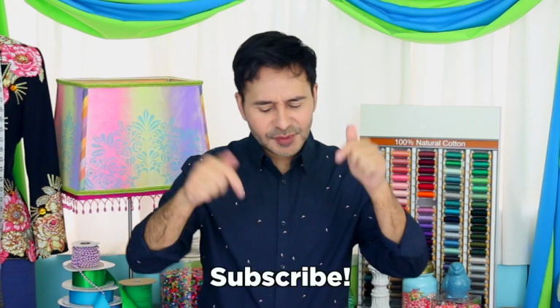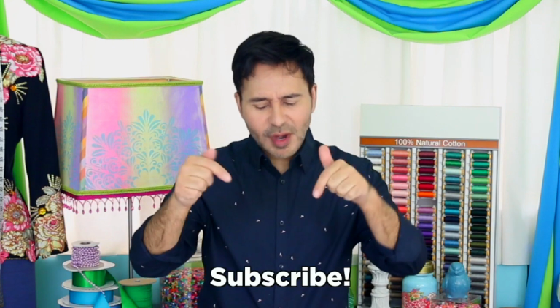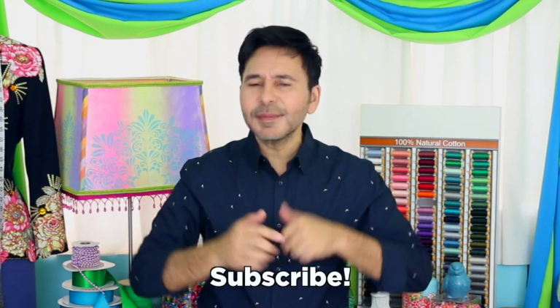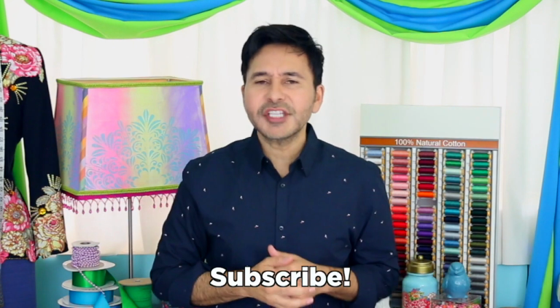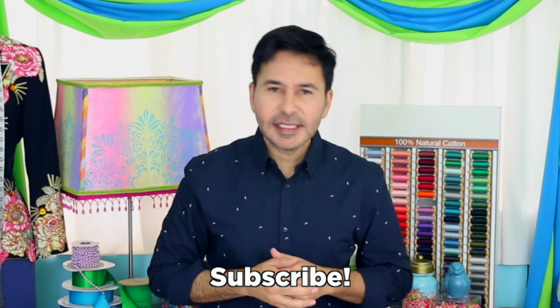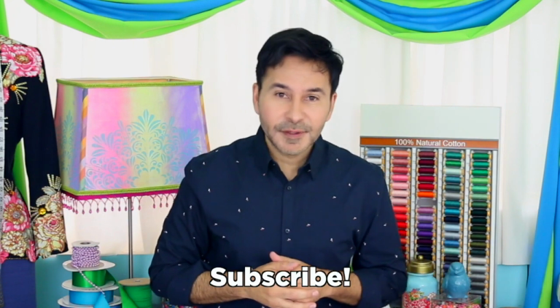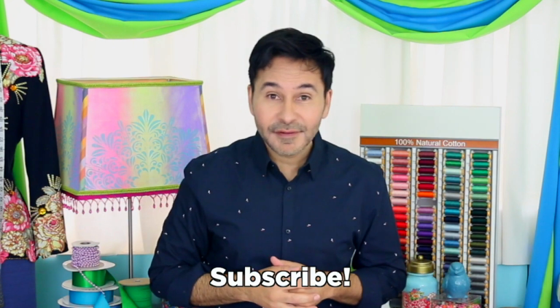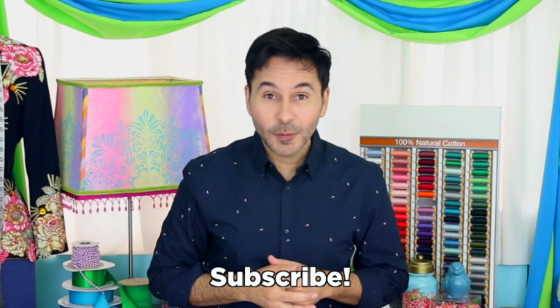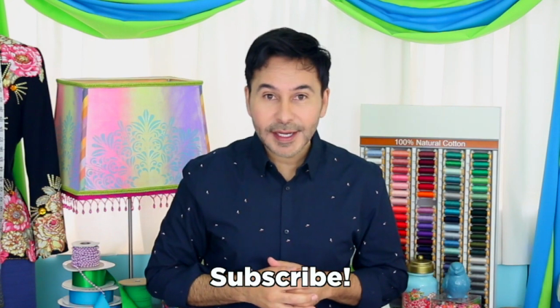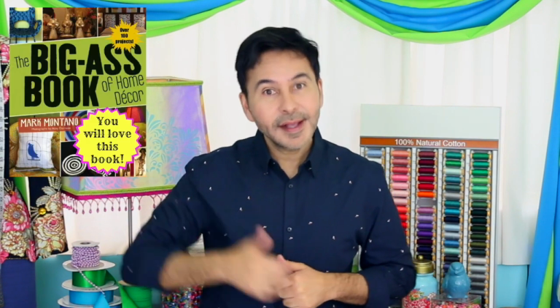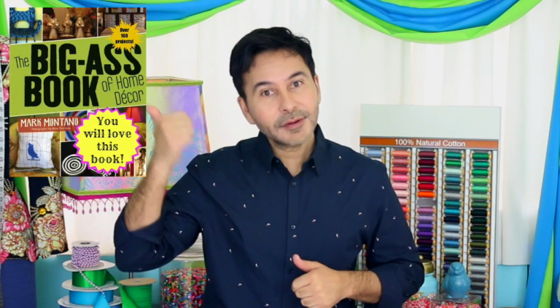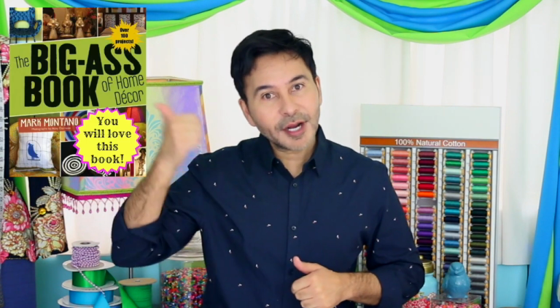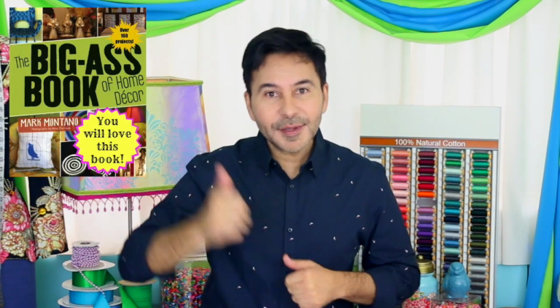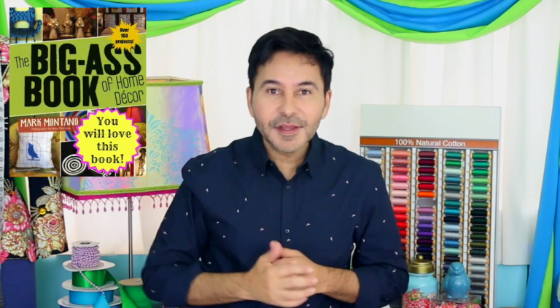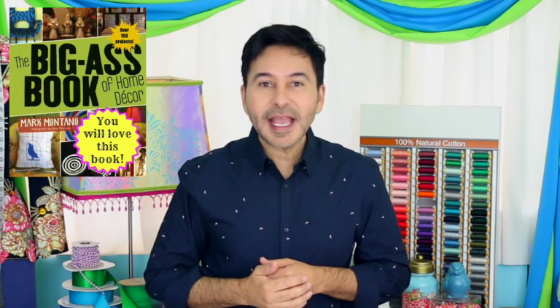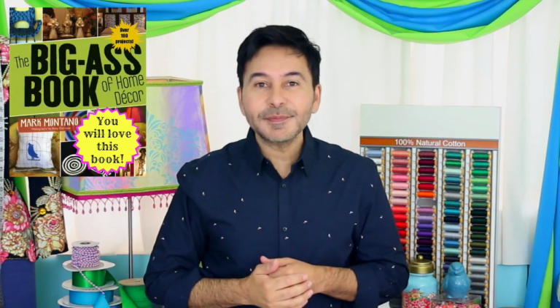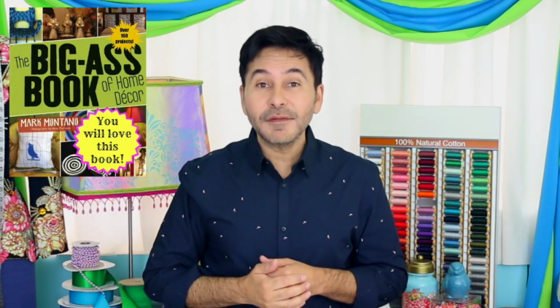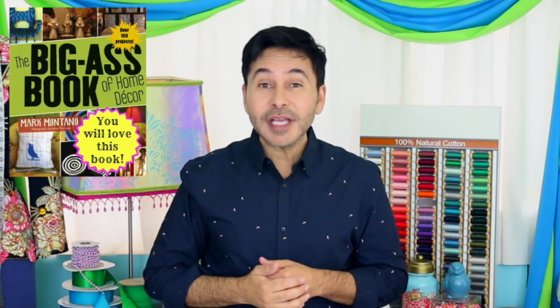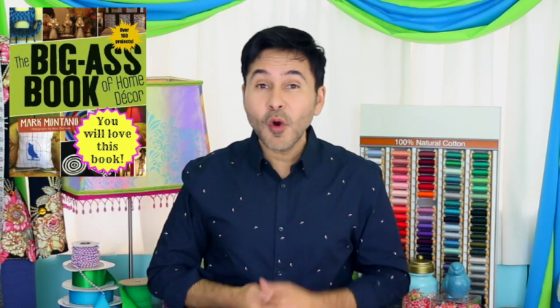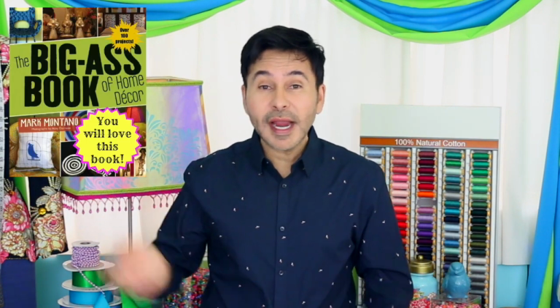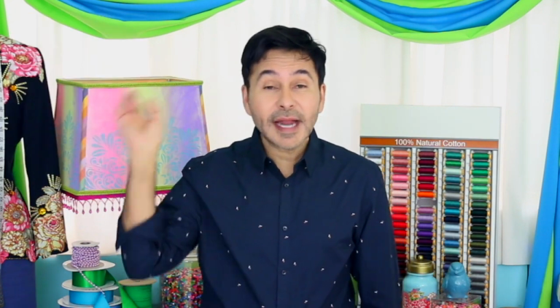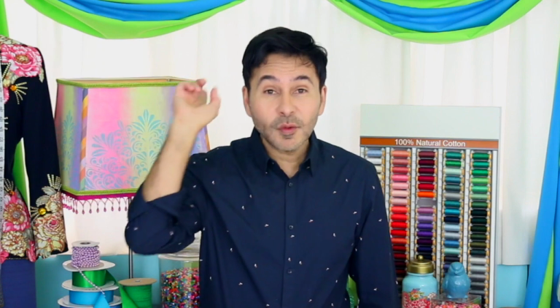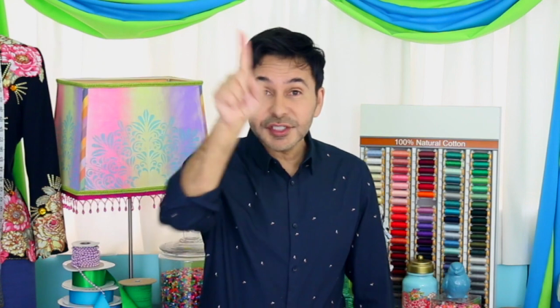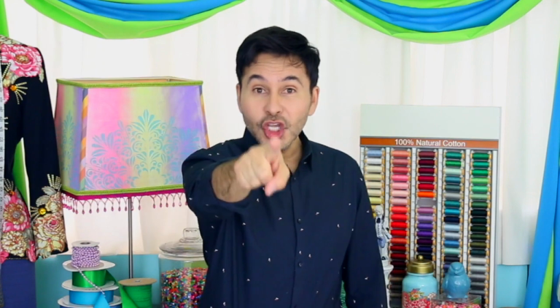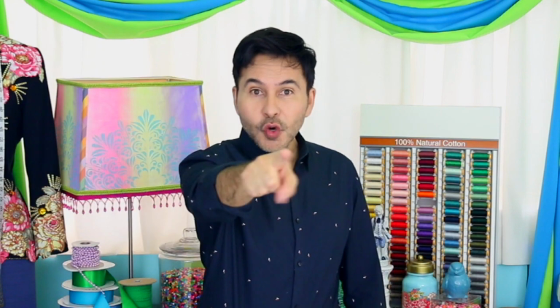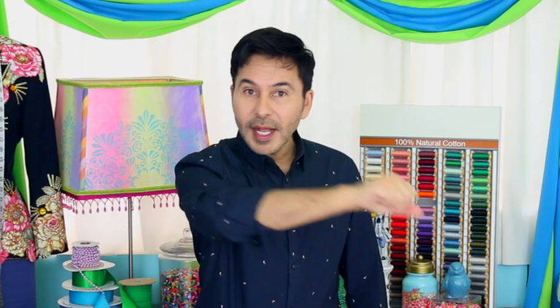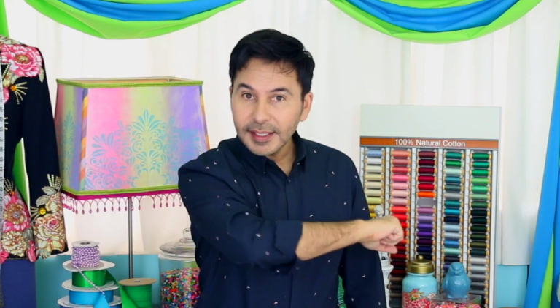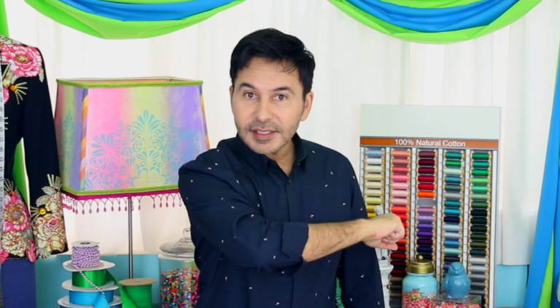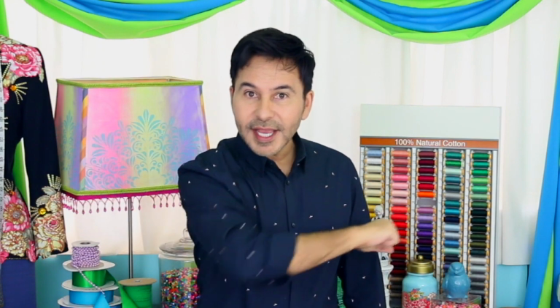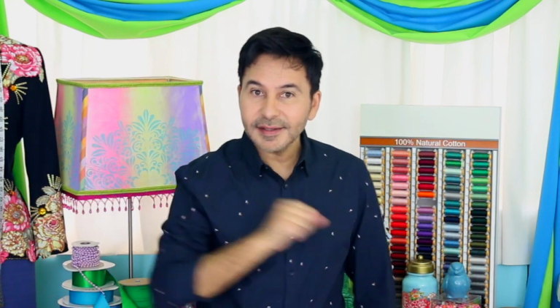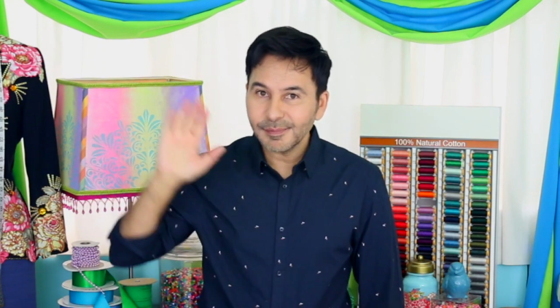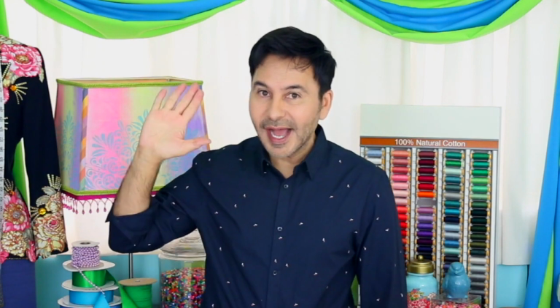Subscribe to my channel if you haven't already. Grab a copy of The Big Ass Book of Home Decor and I will see you next week. Bye.